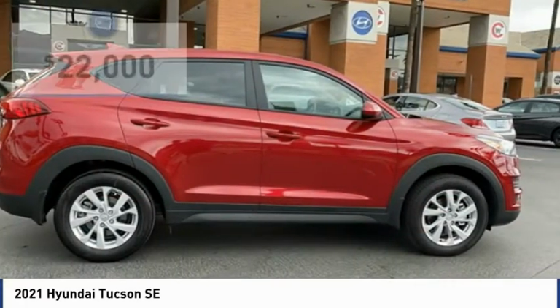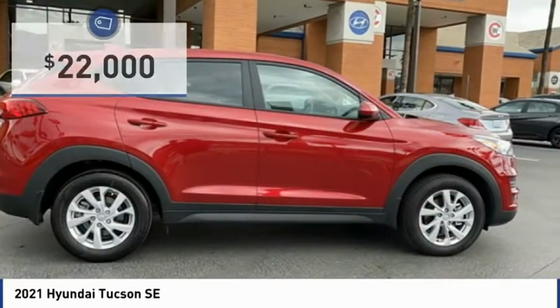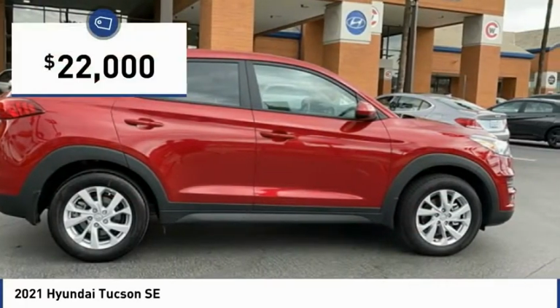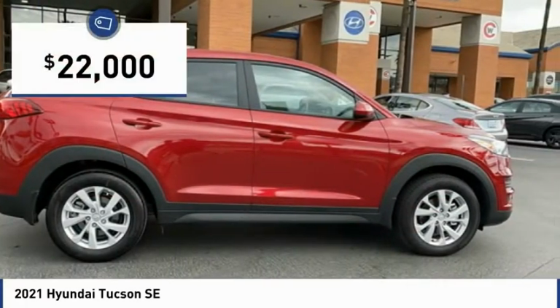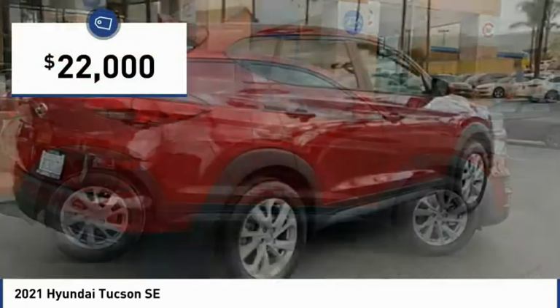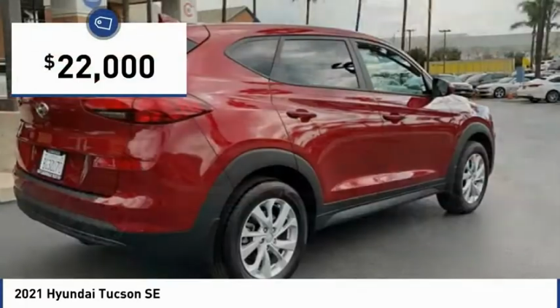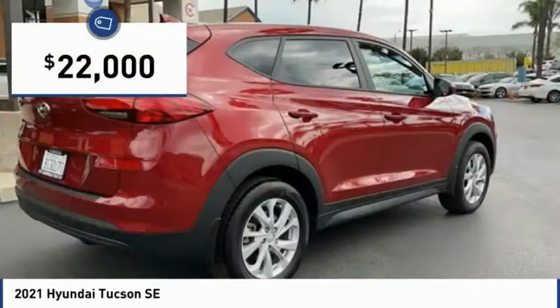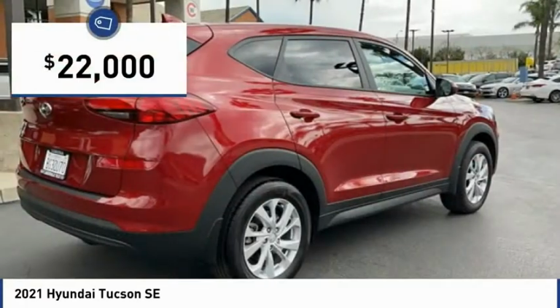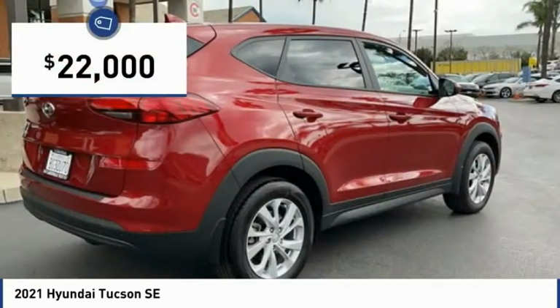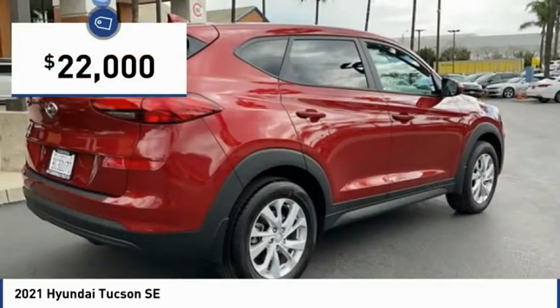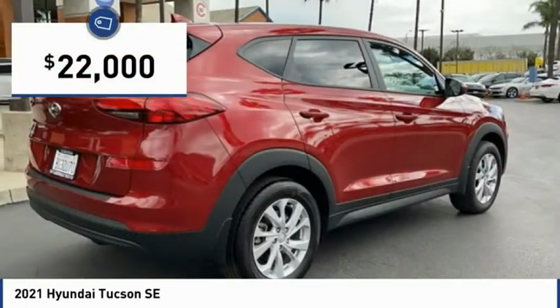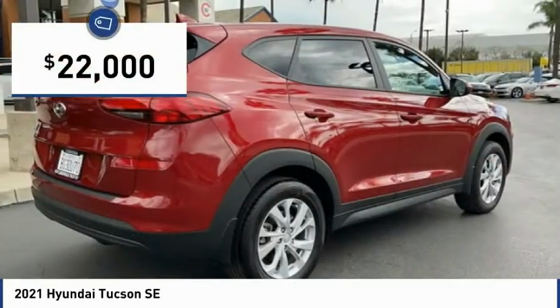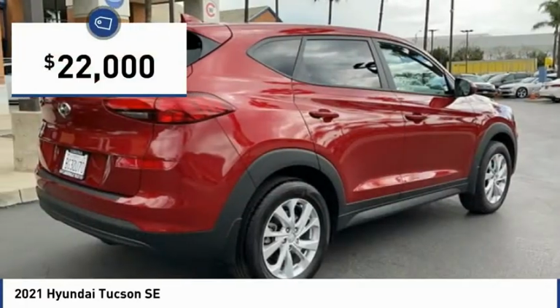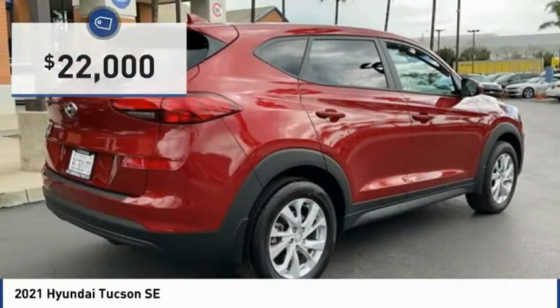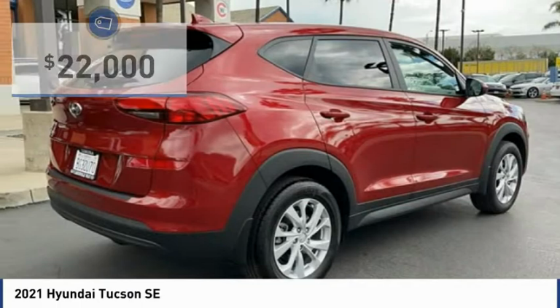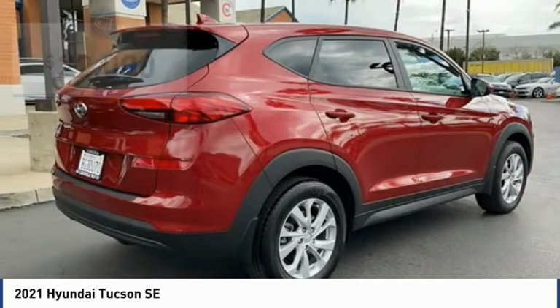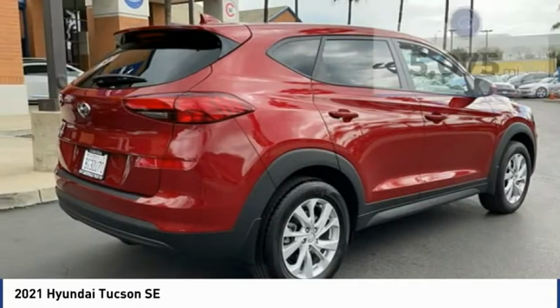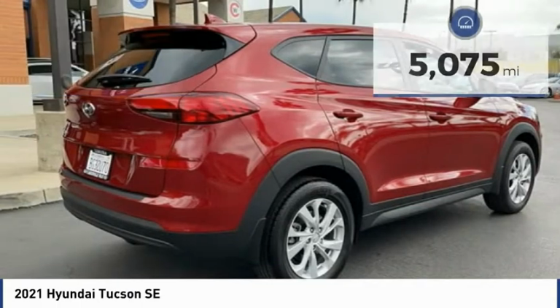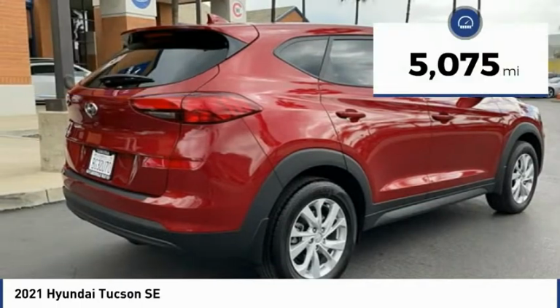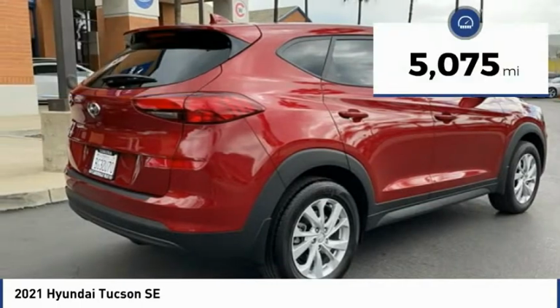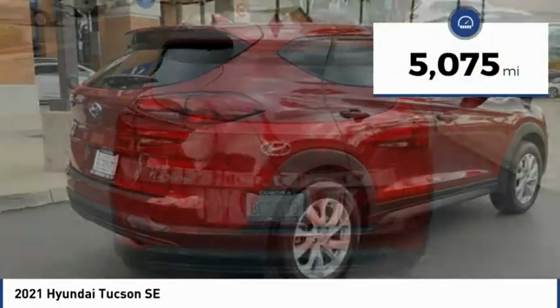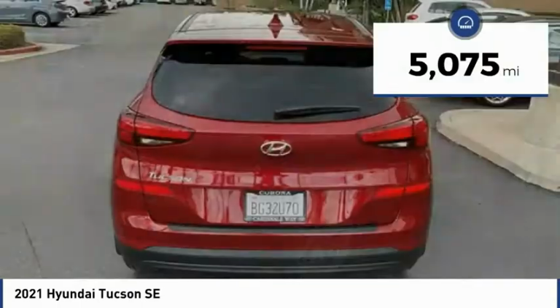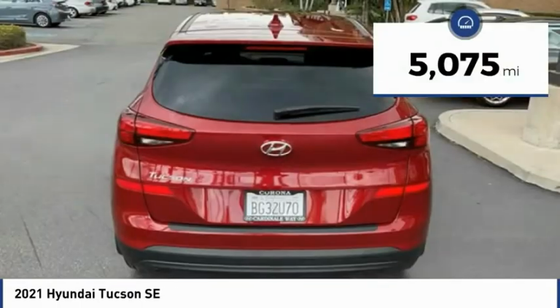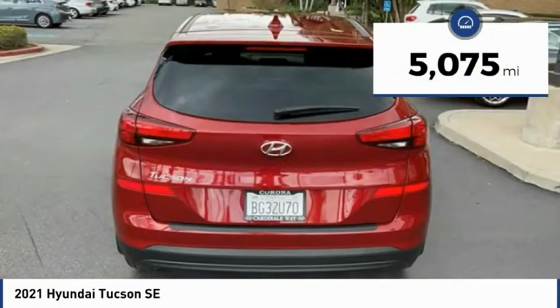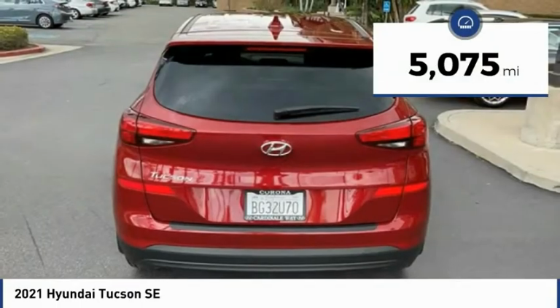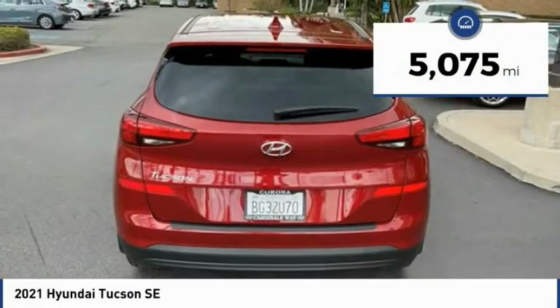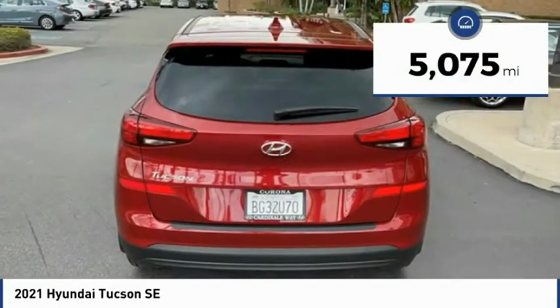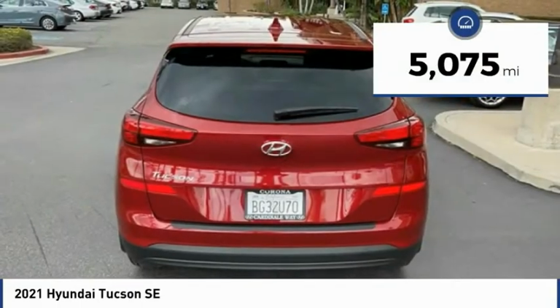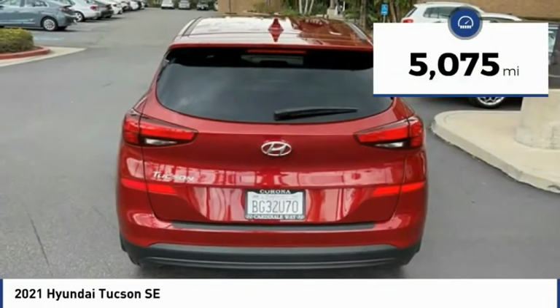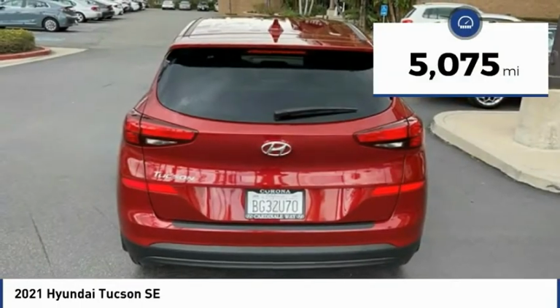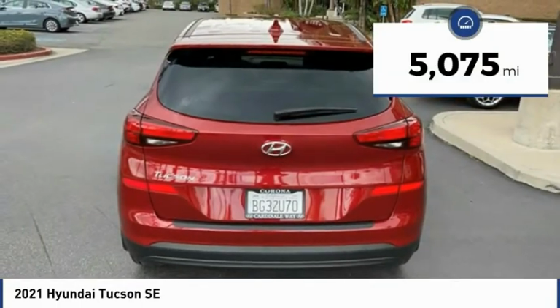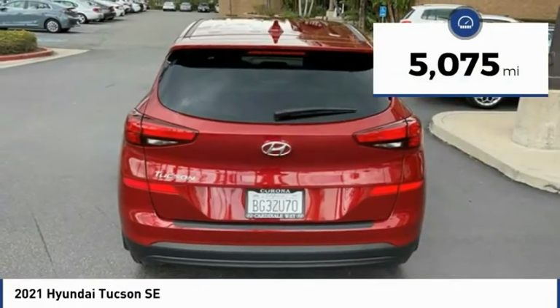It is priced below $25,000, and this vehicle has less than 6,000 miles.